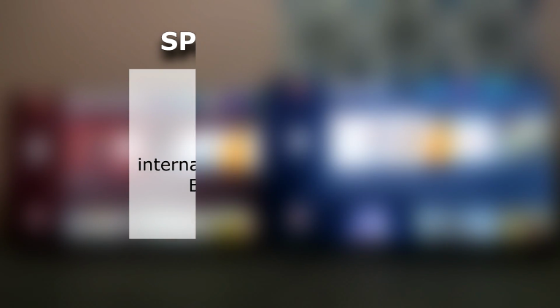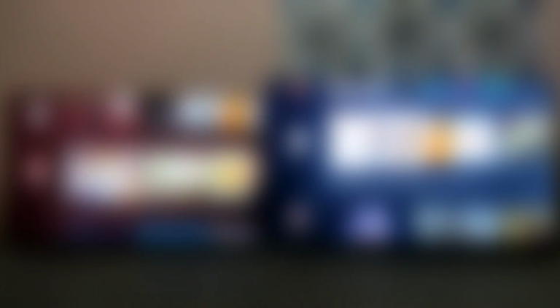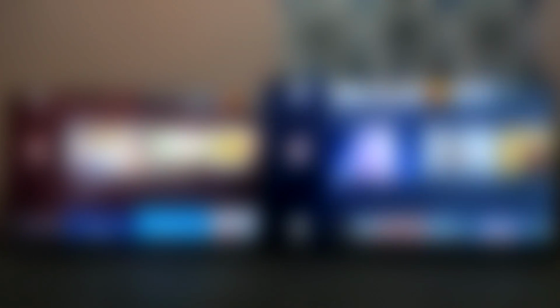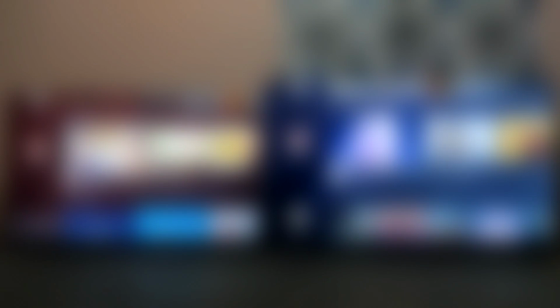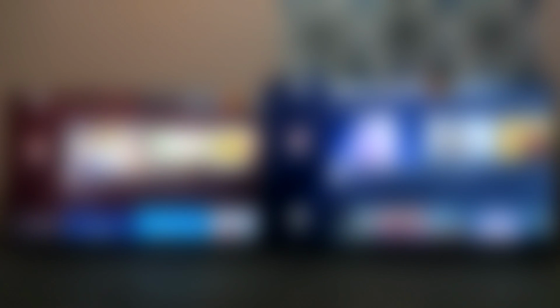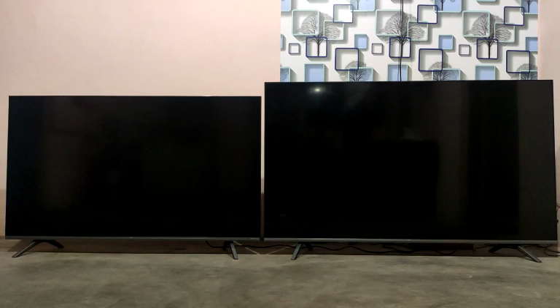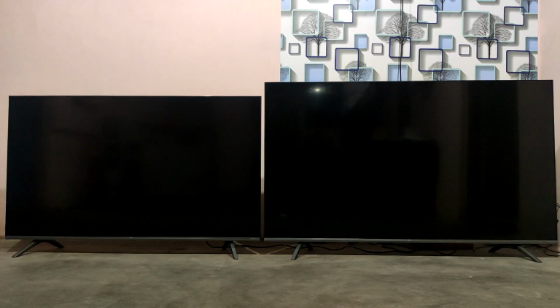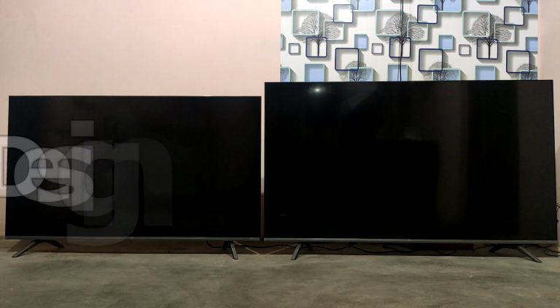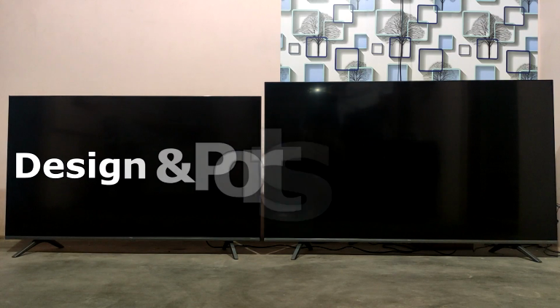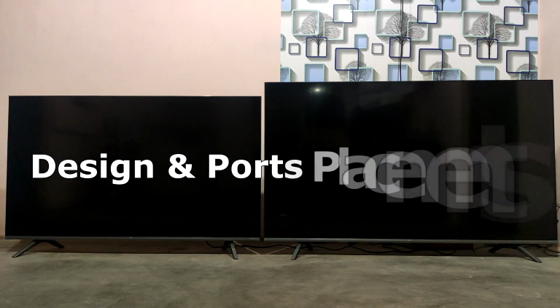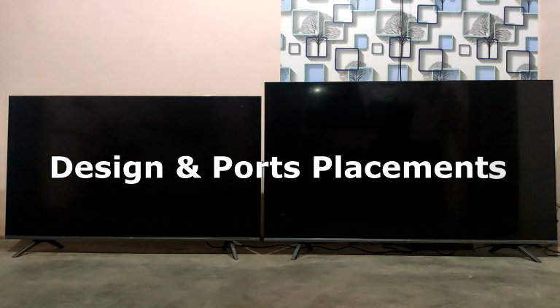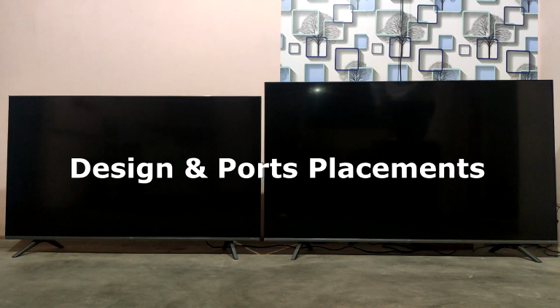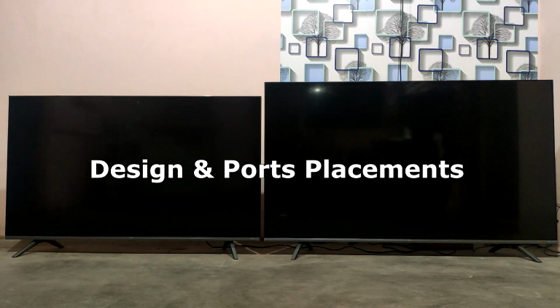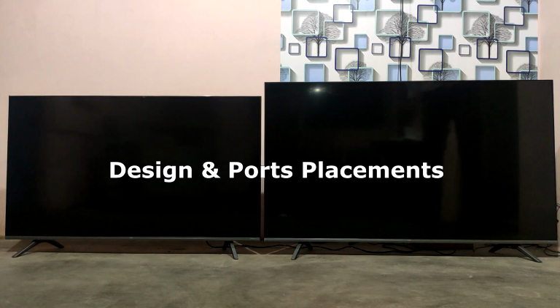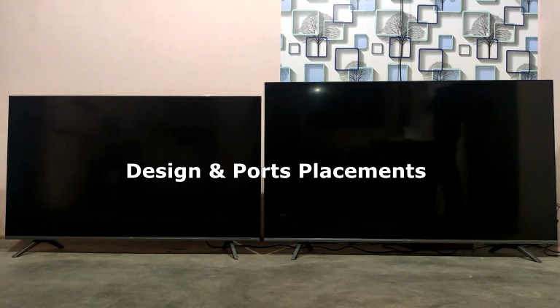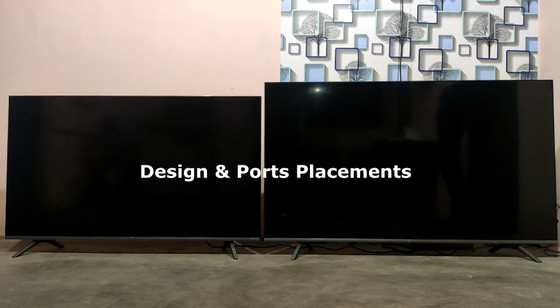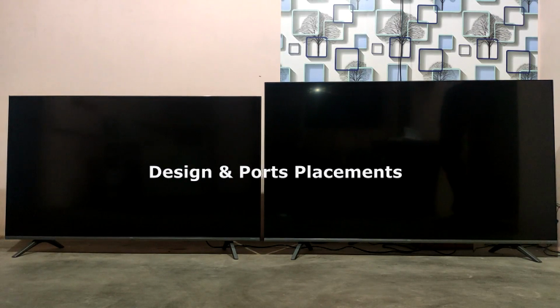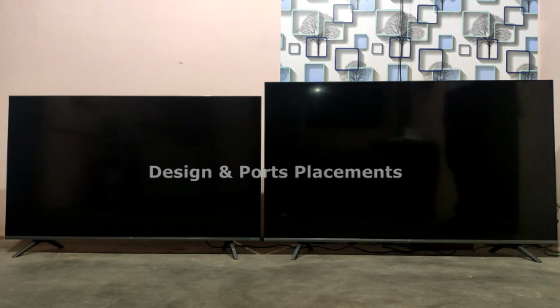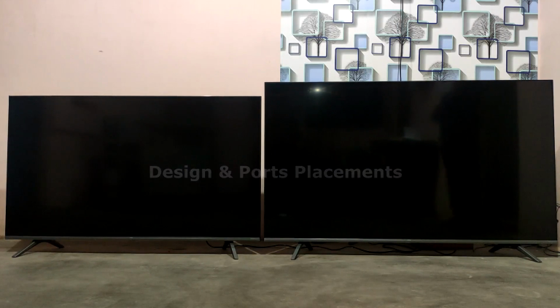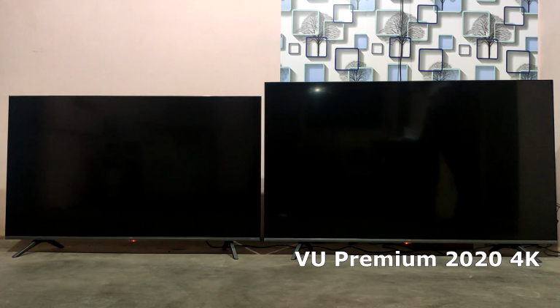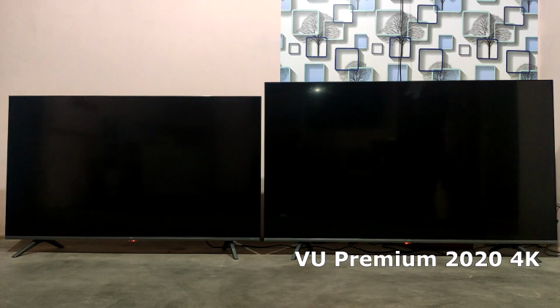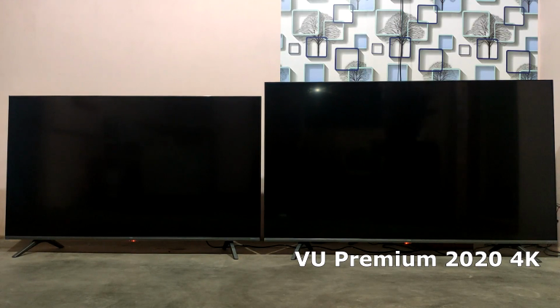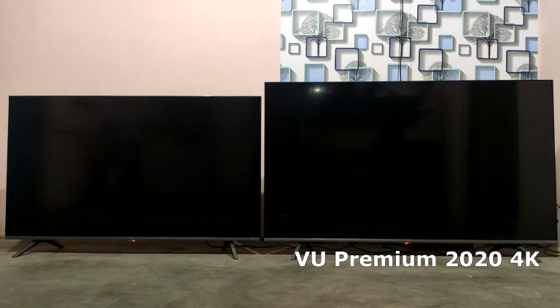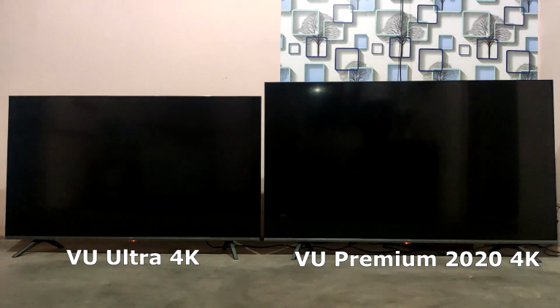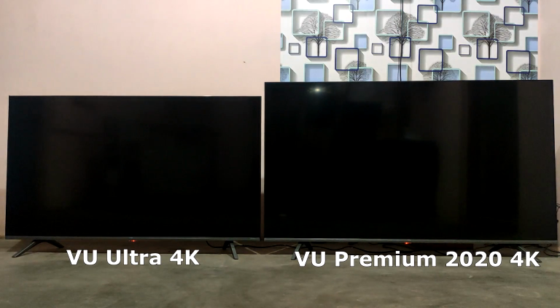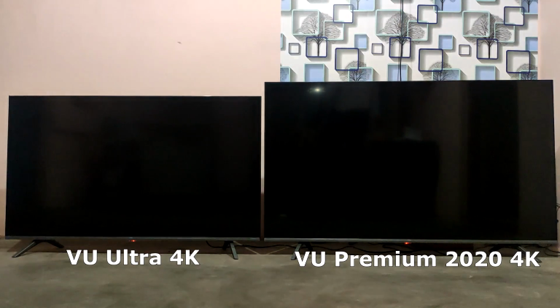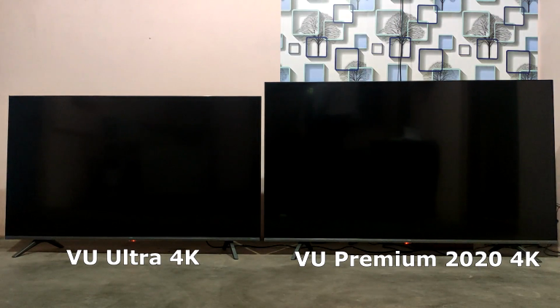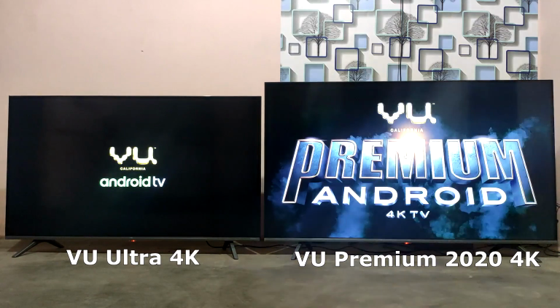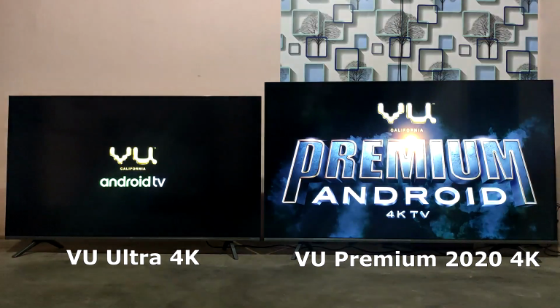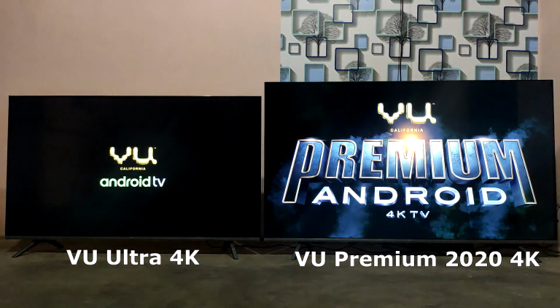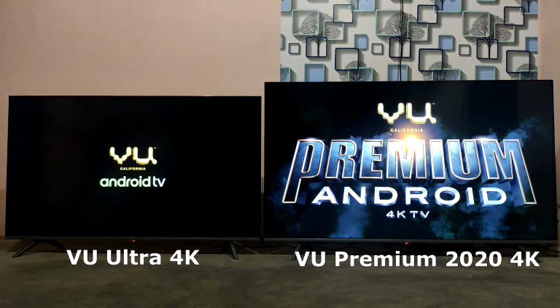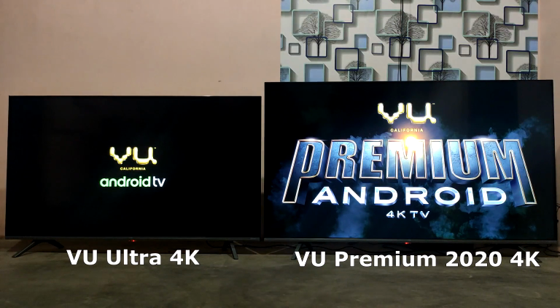There are many different features between the two TVs — the design and port placement. In this video, we use the VU TV Premium and the VU Ultra TV.